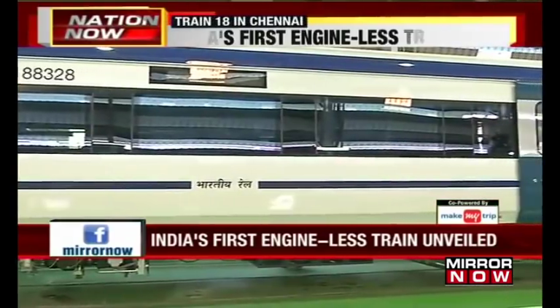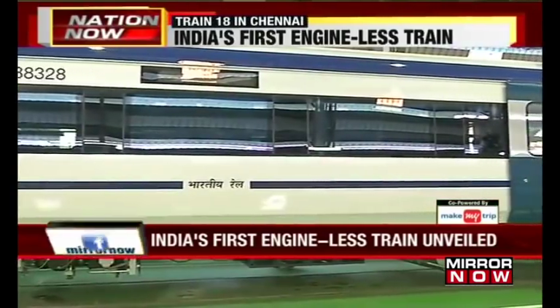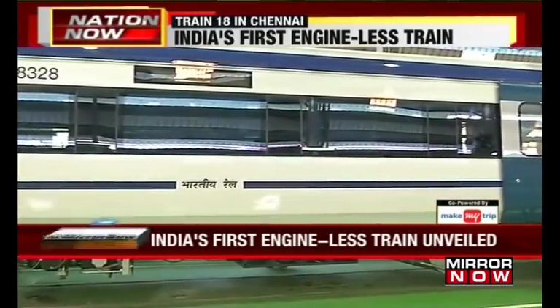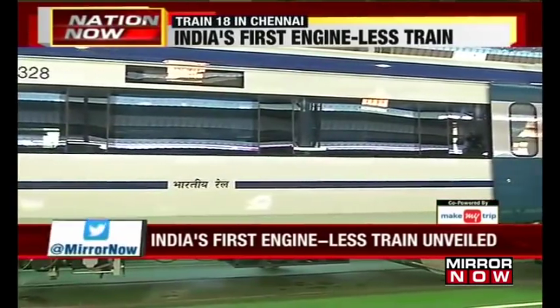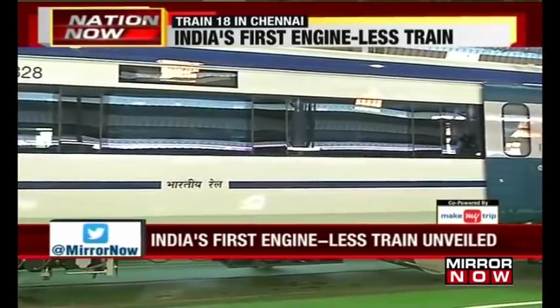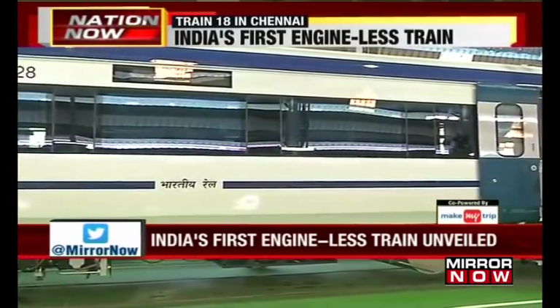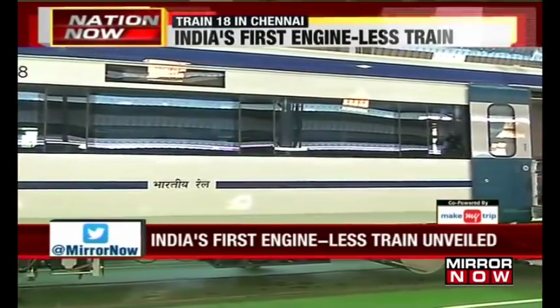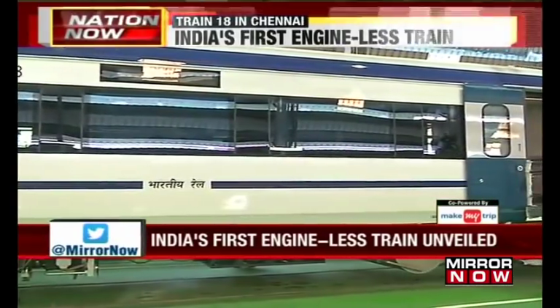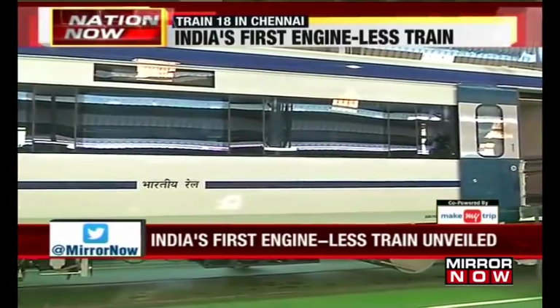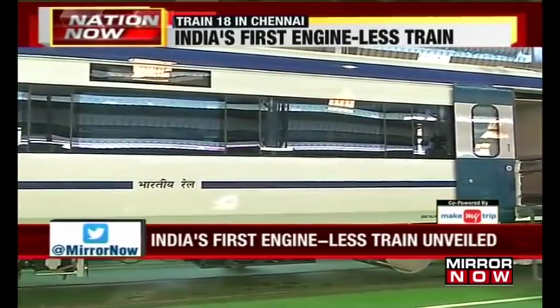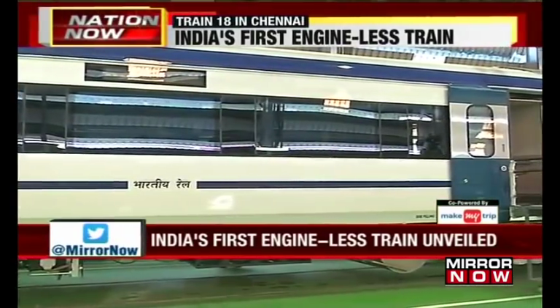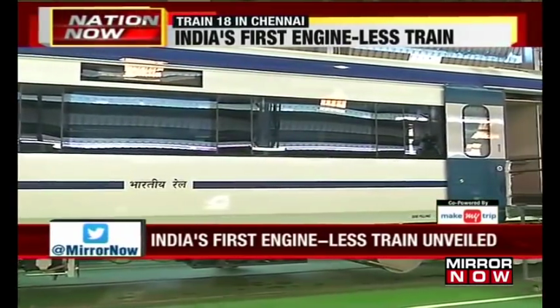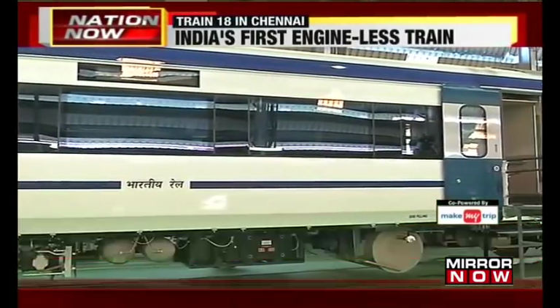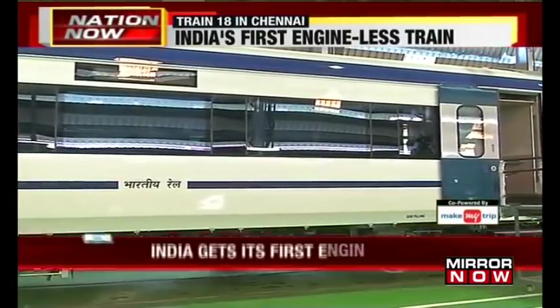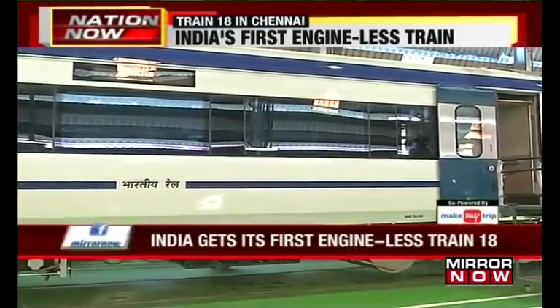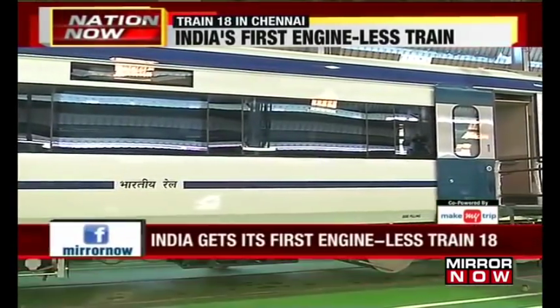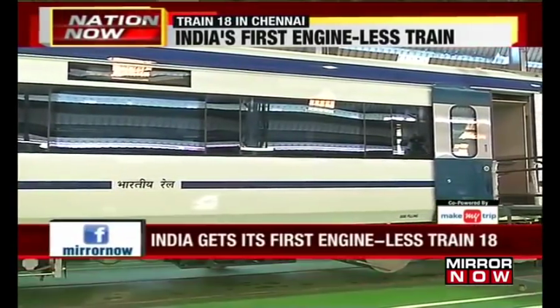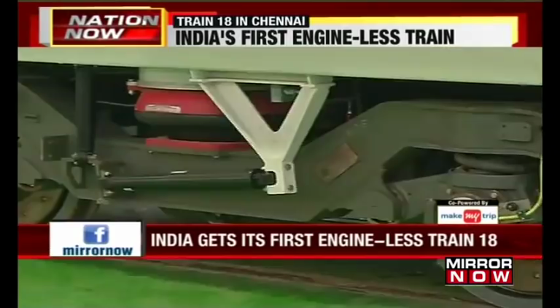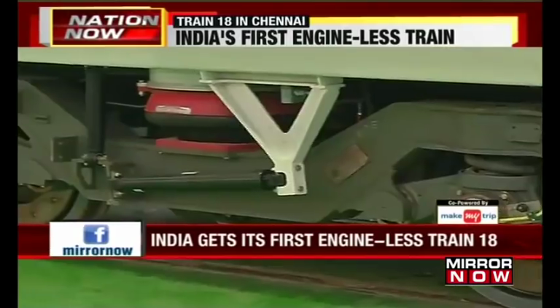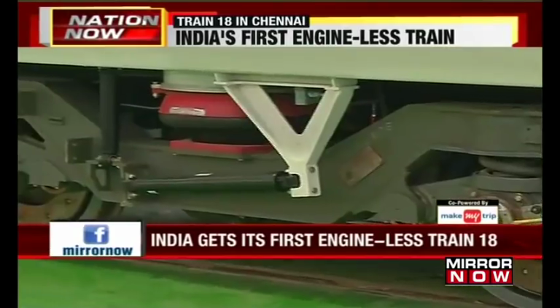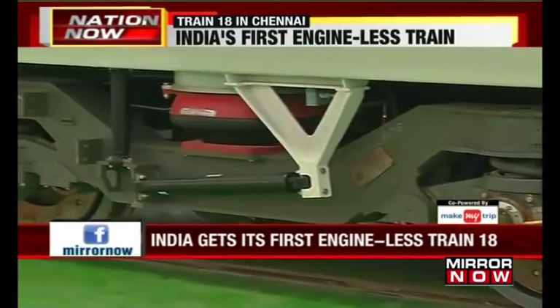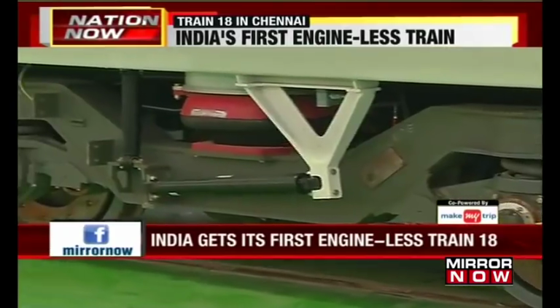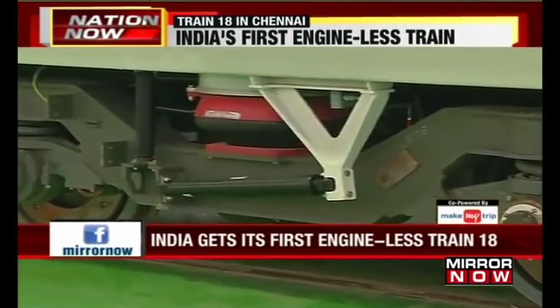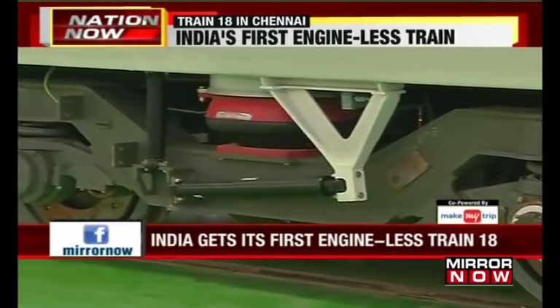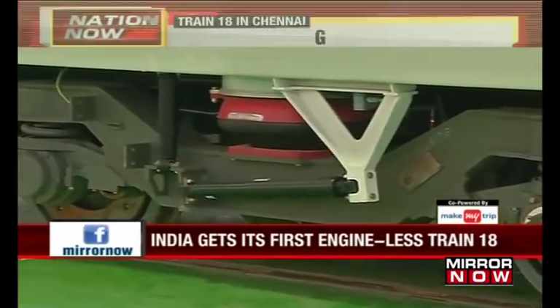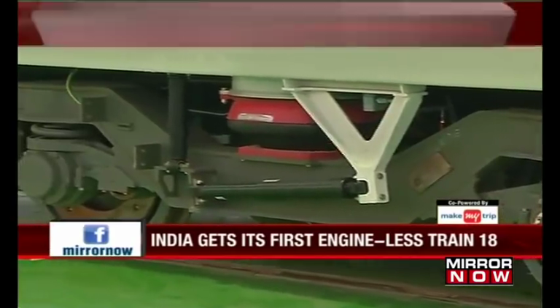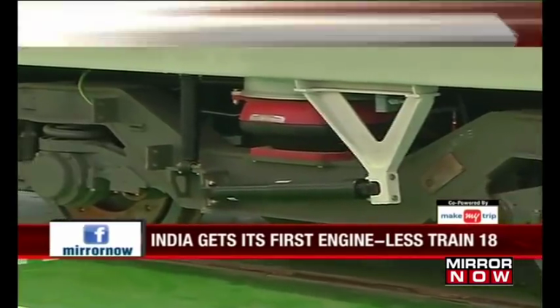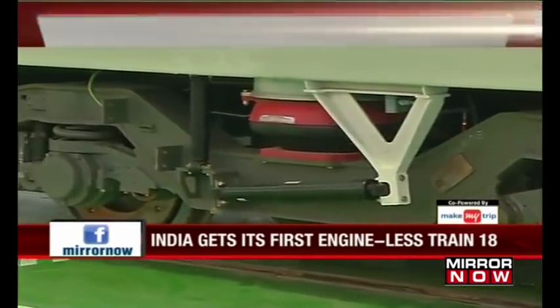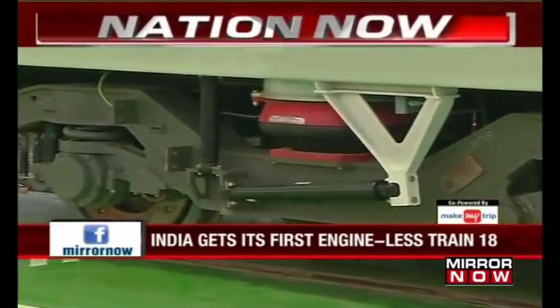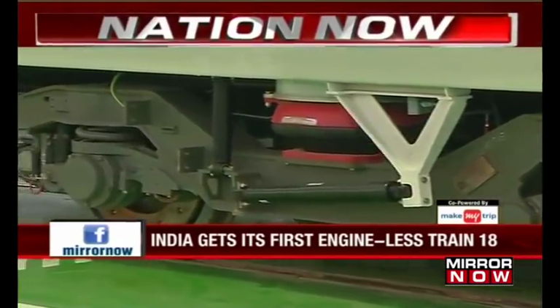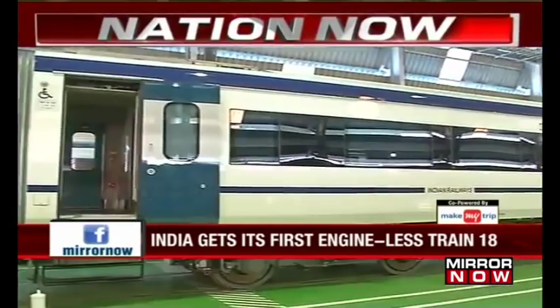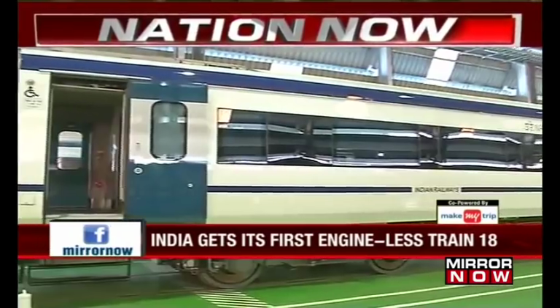Train 18 made its debut run from Chennai on Monday, and five more units will be made by 2020.